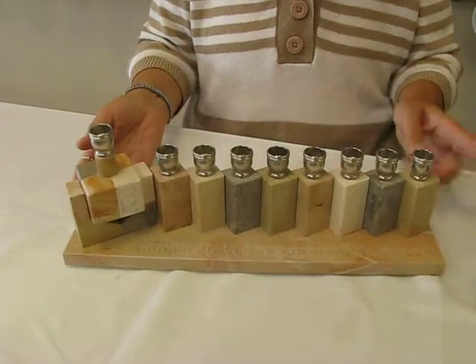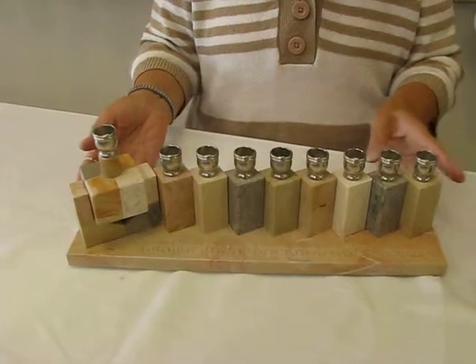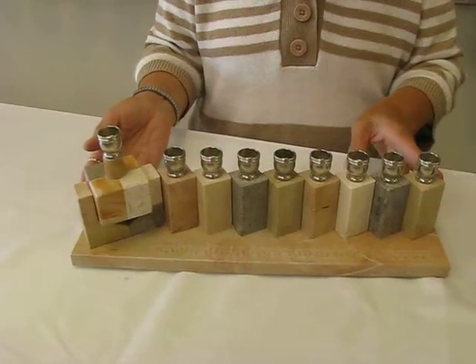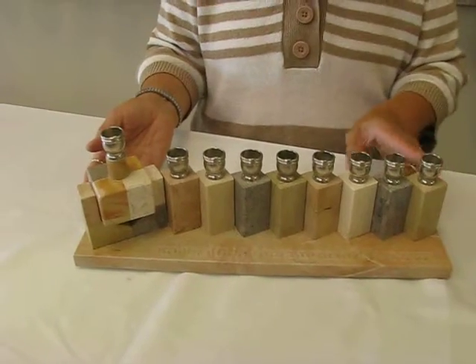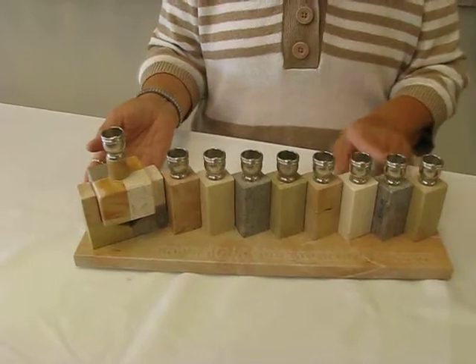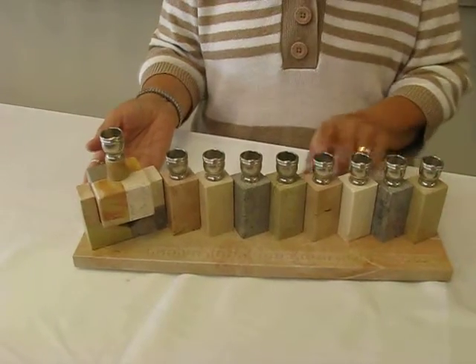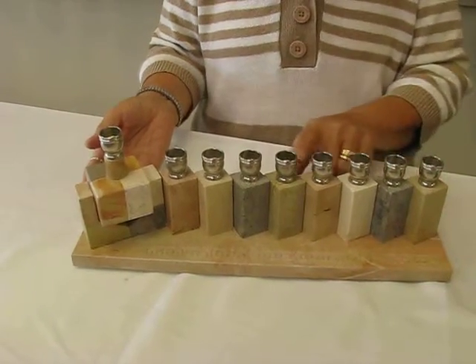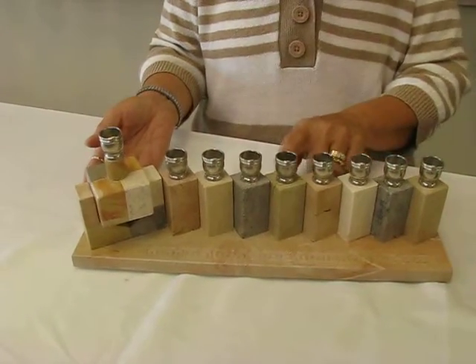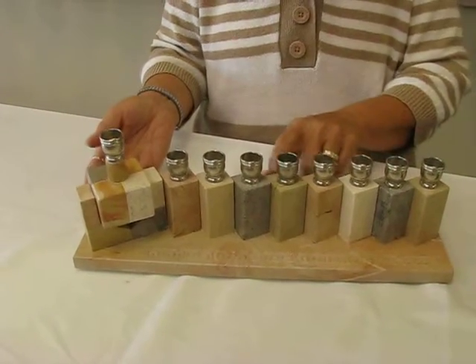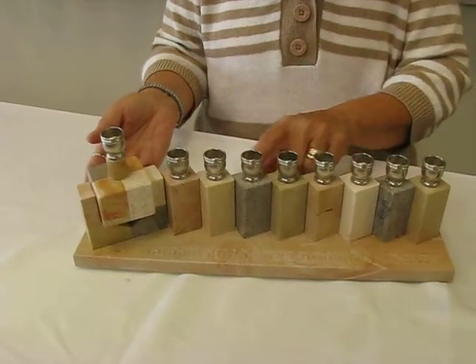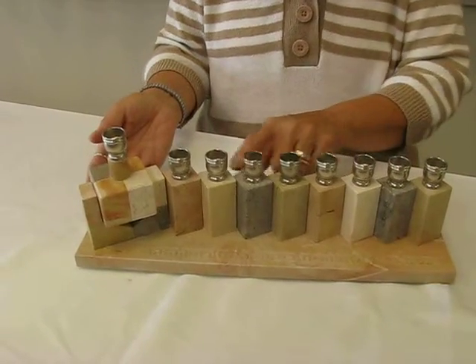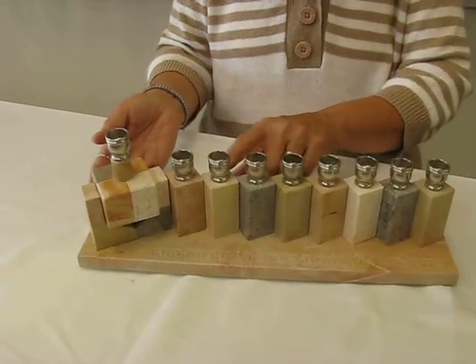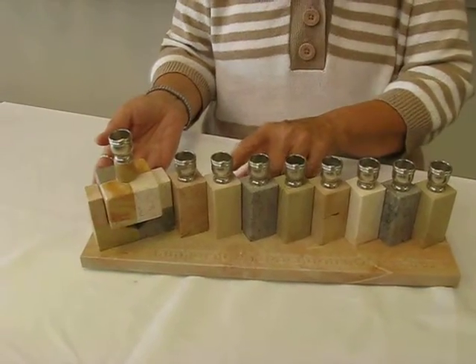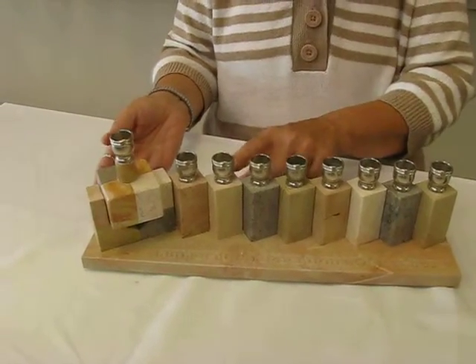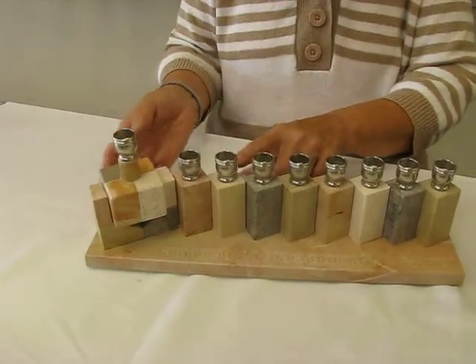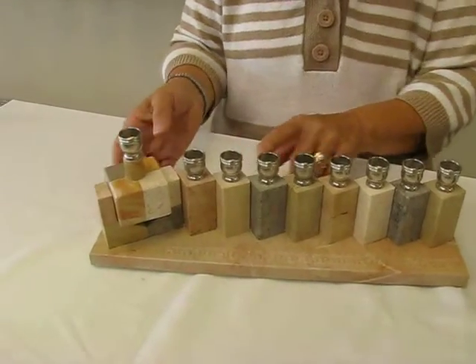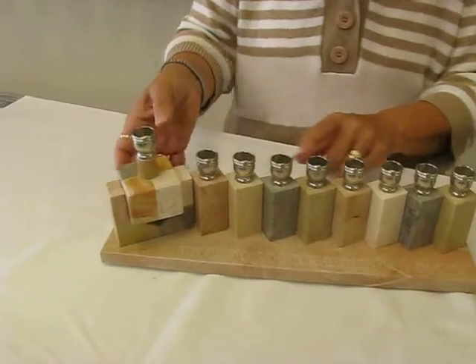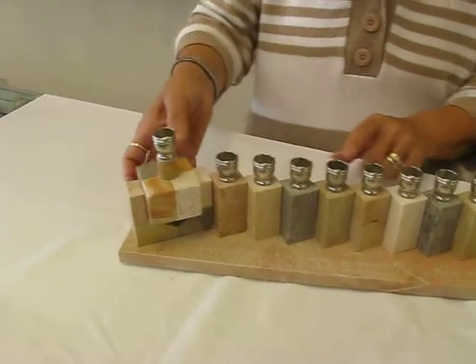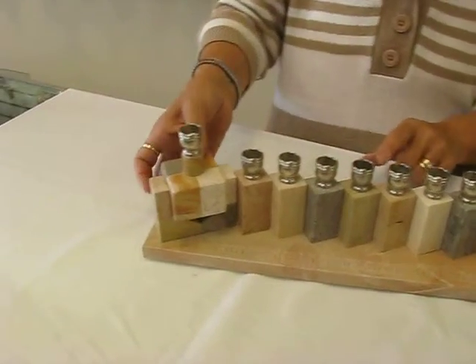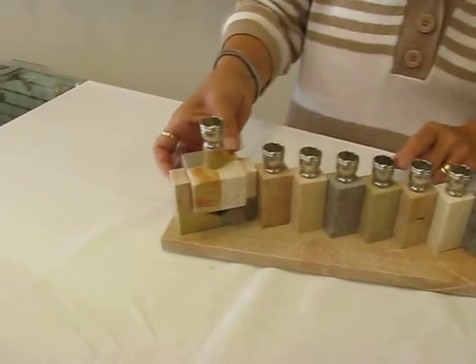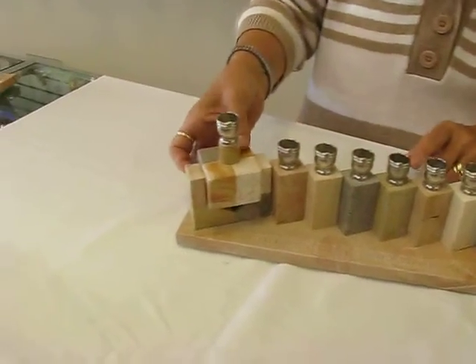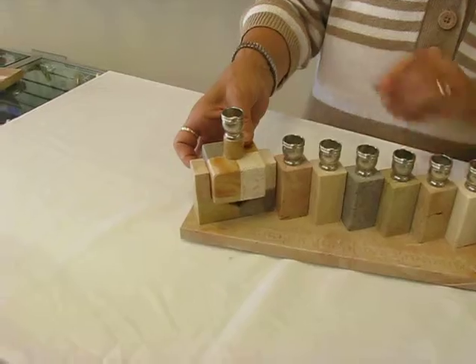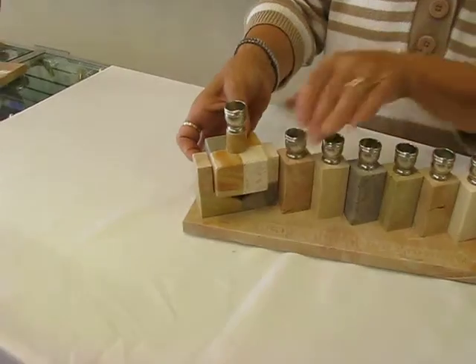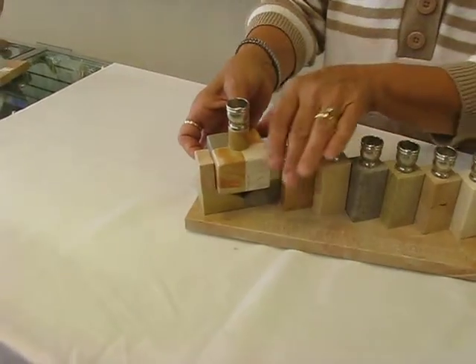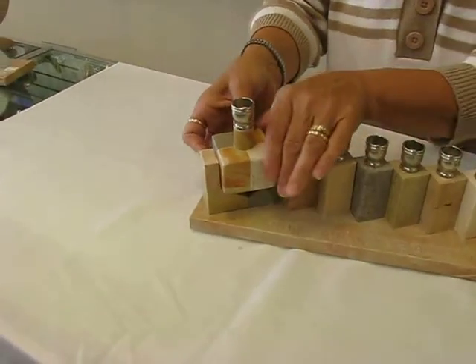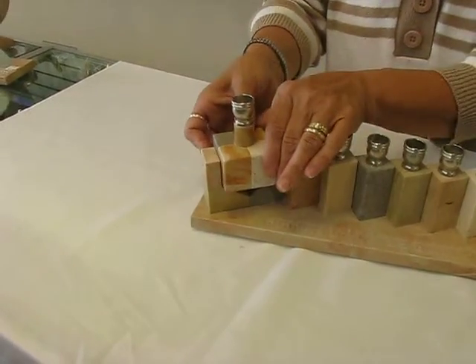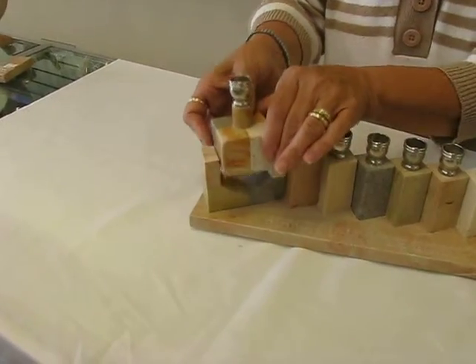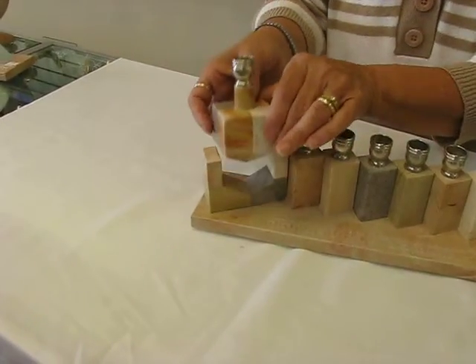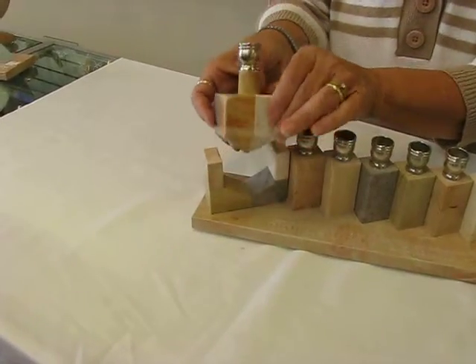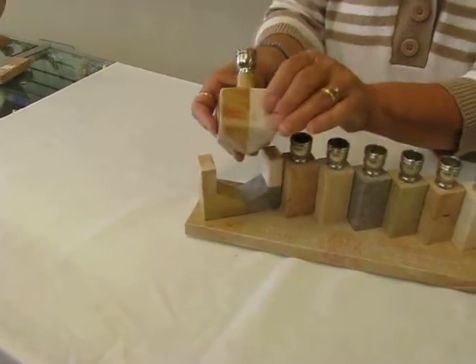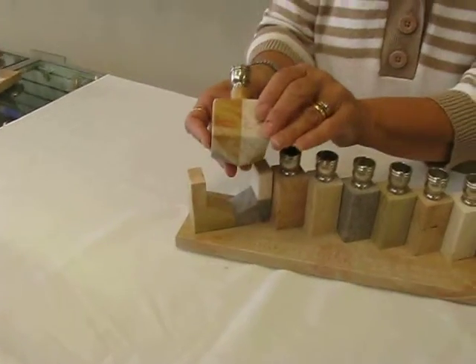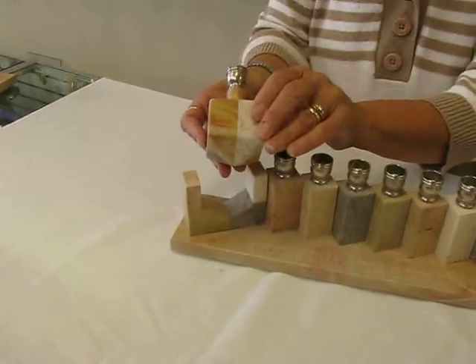Each of the candles has its own column of Jerusalem stone, and the shamash is on a removable dreidel.